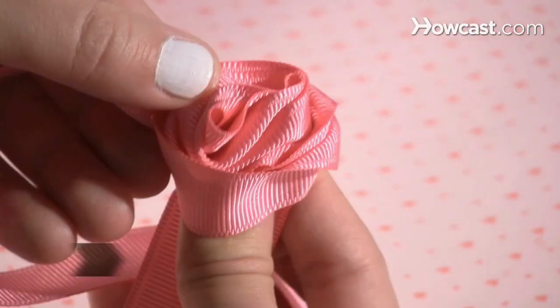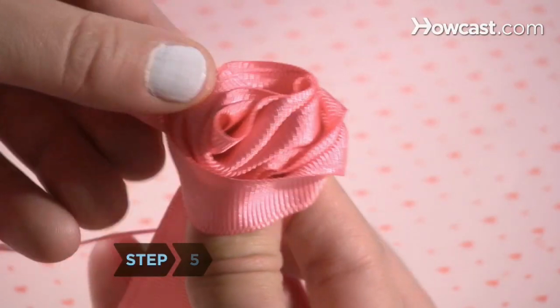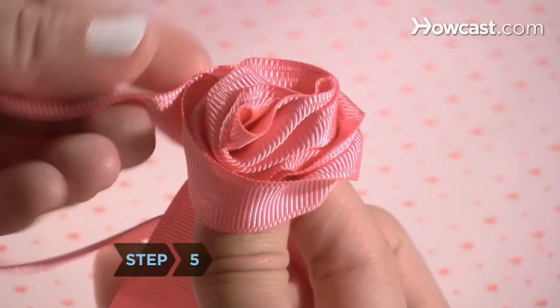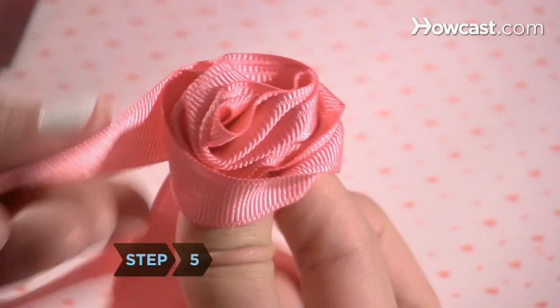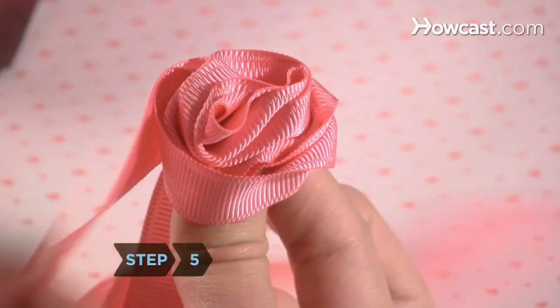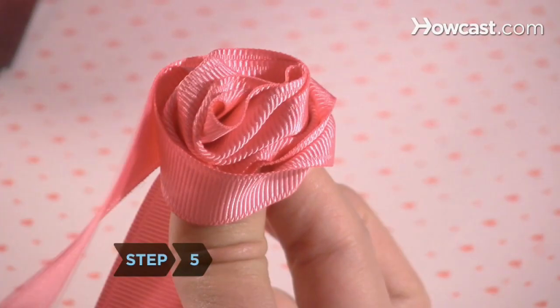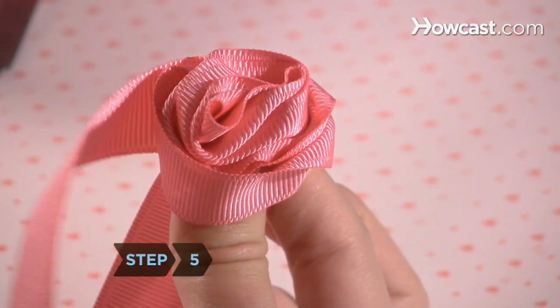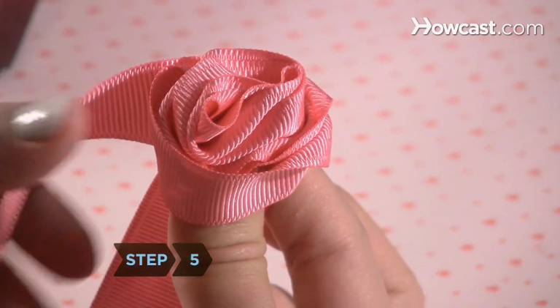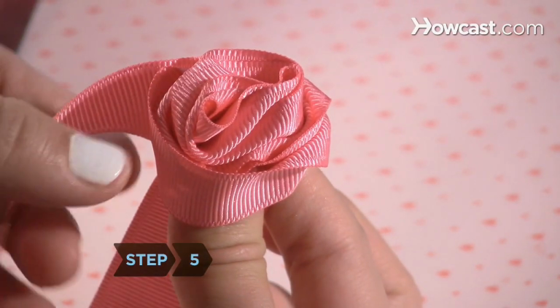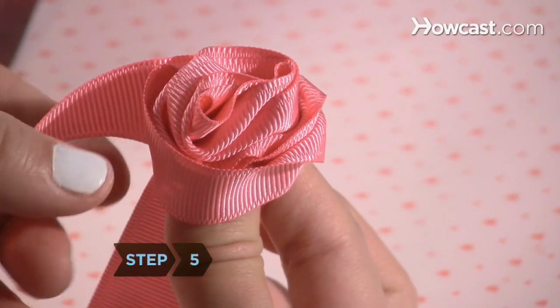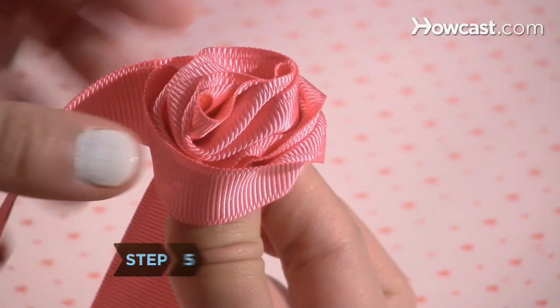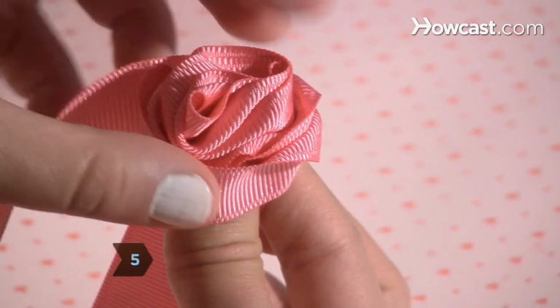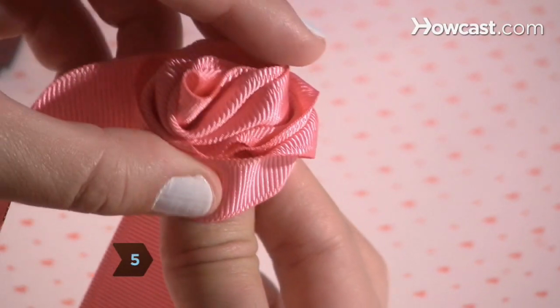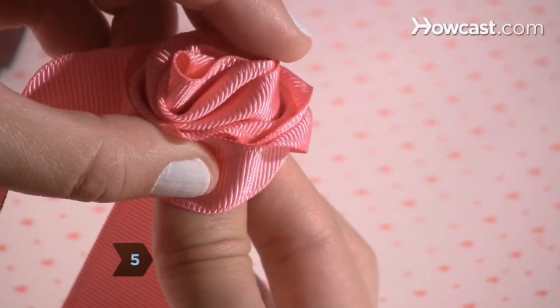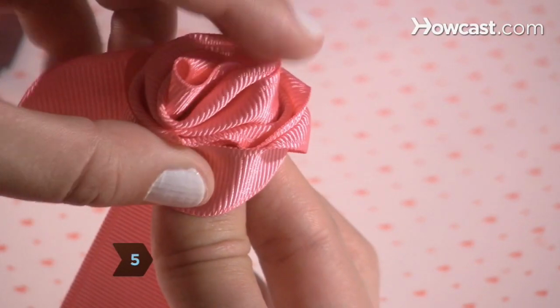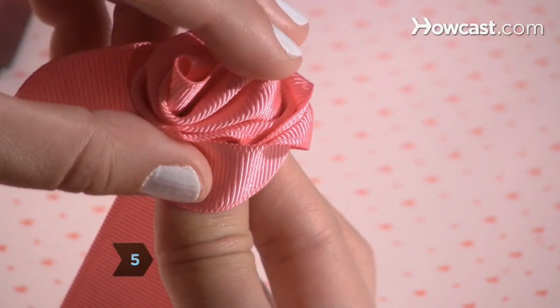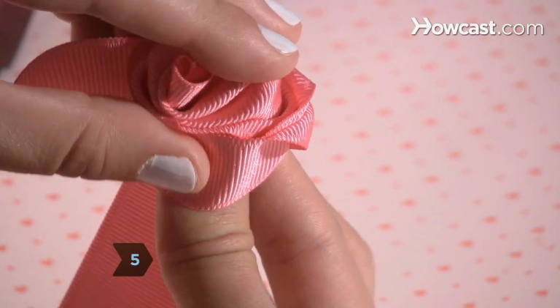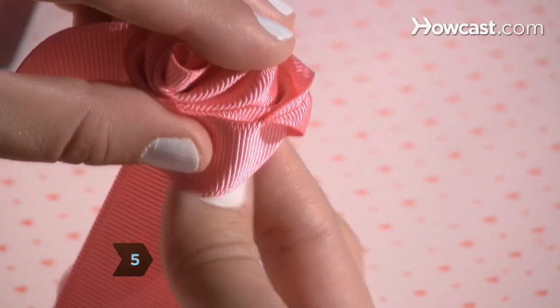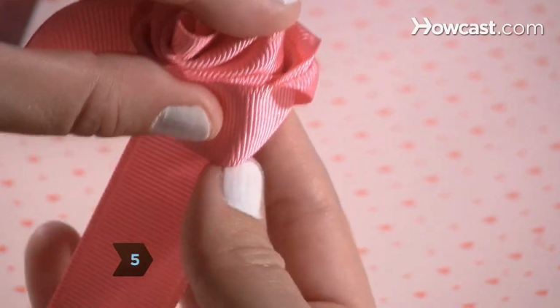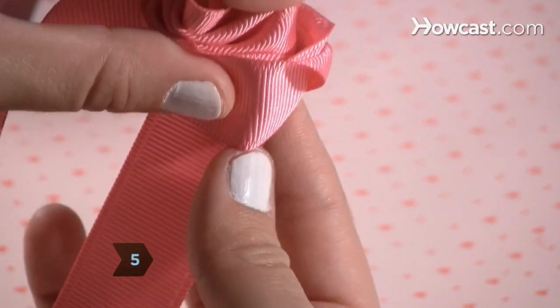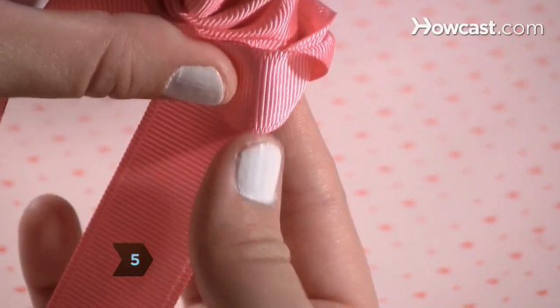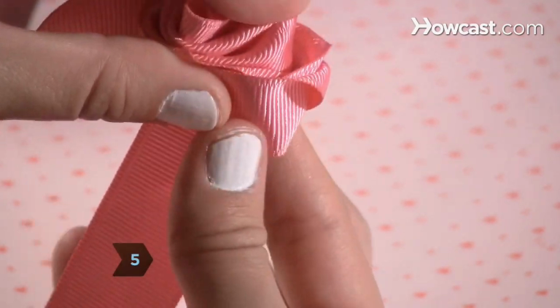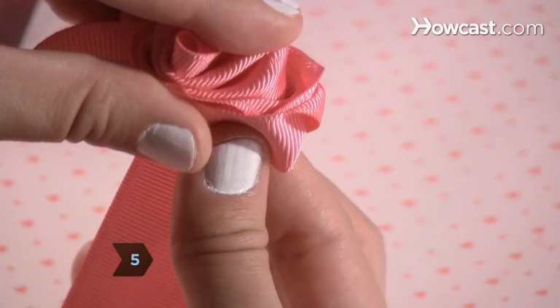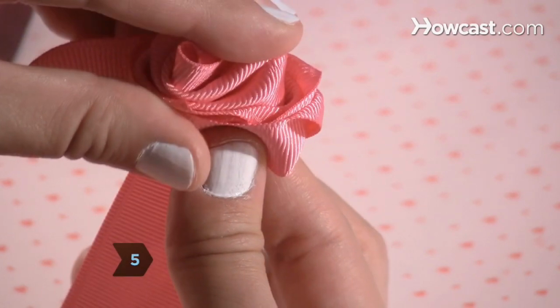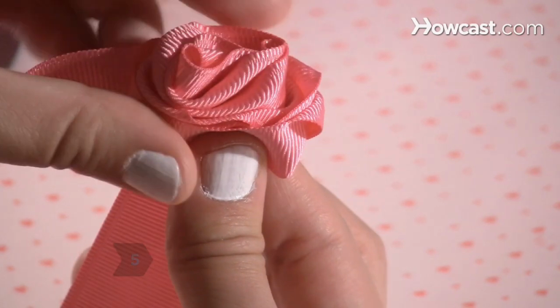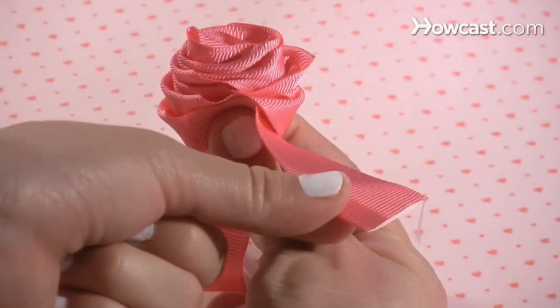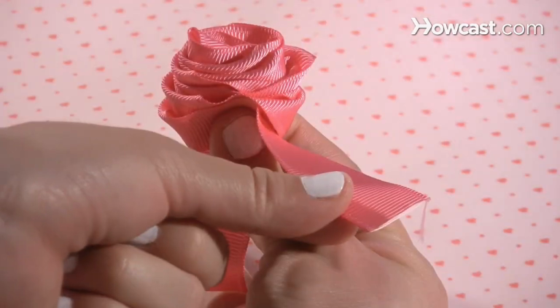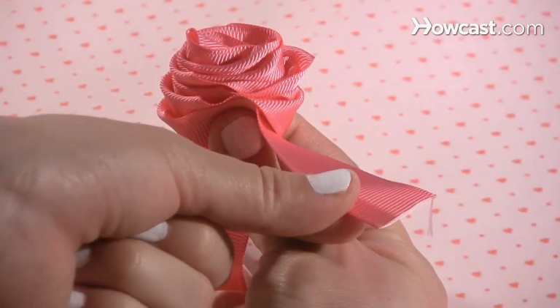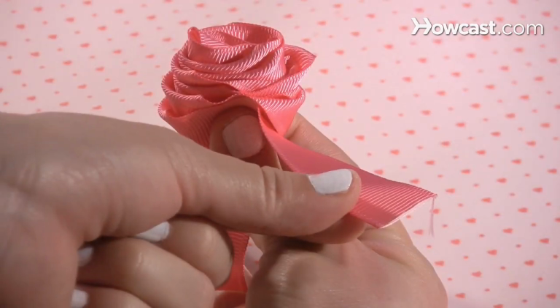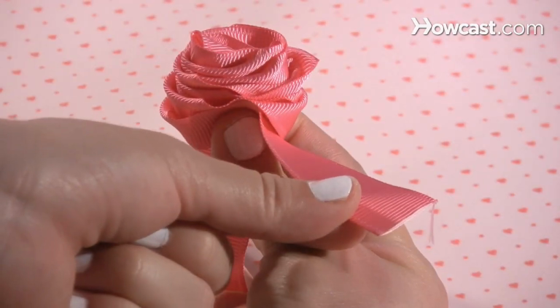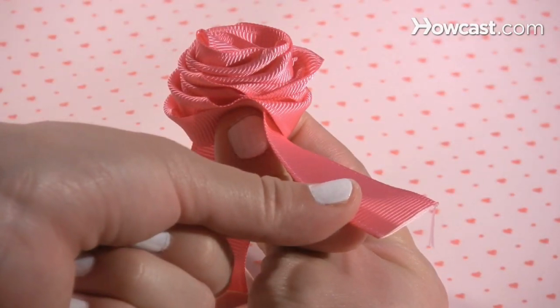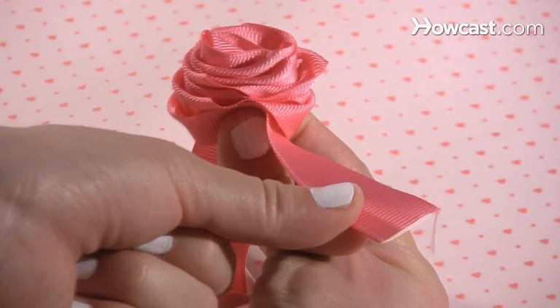Step 5. Continue to make petals as you go around until the full flower forms, leaving one inch of ribbon.